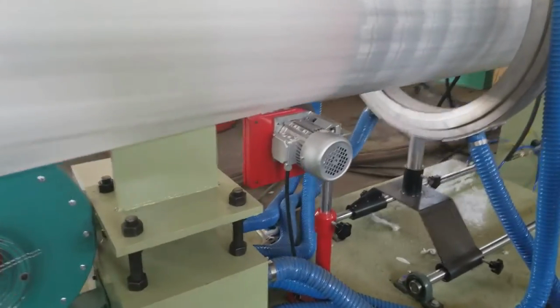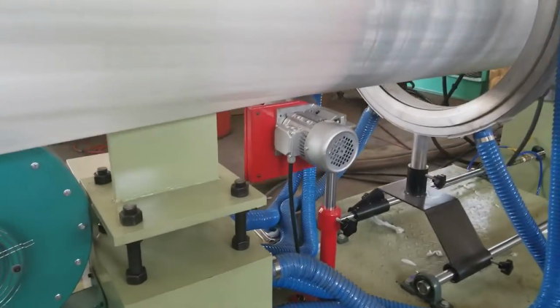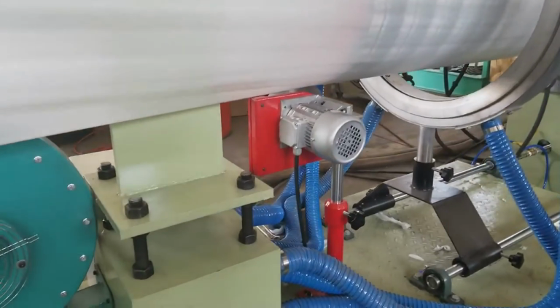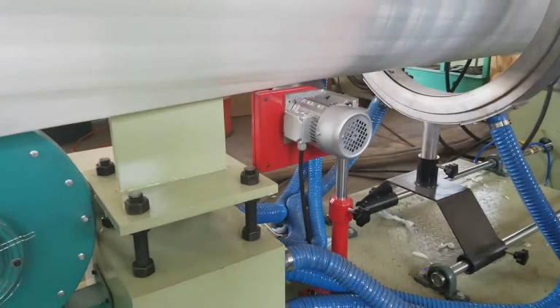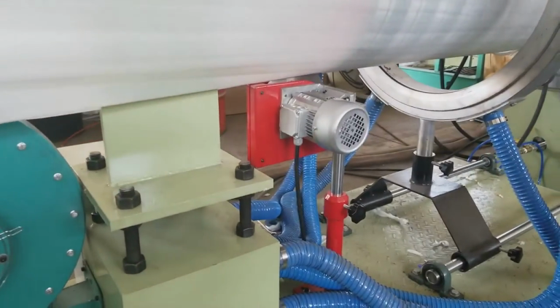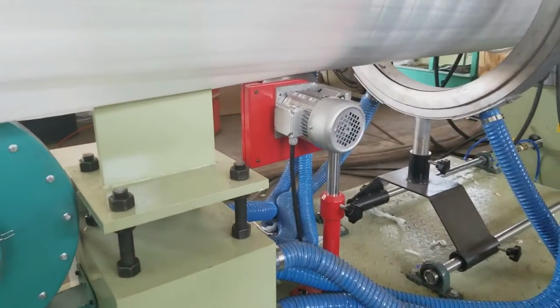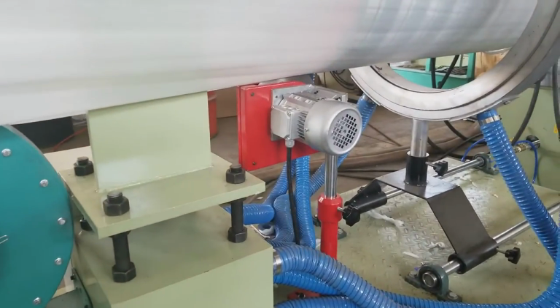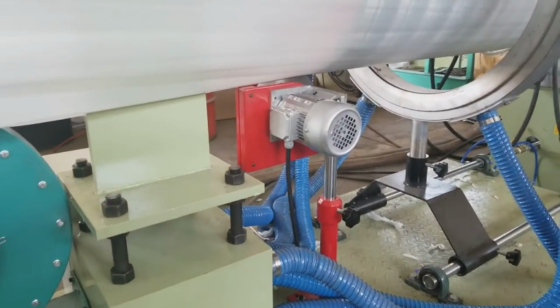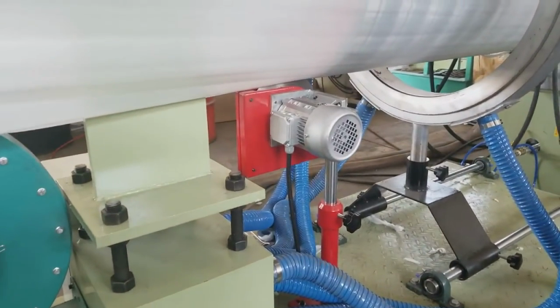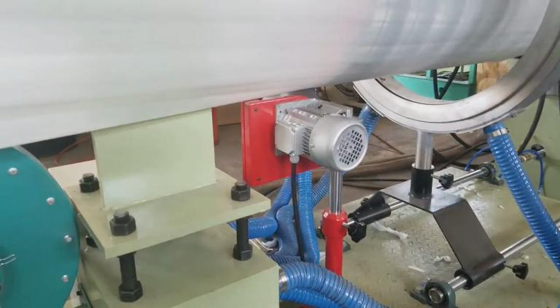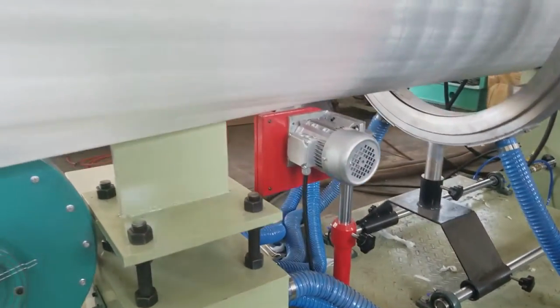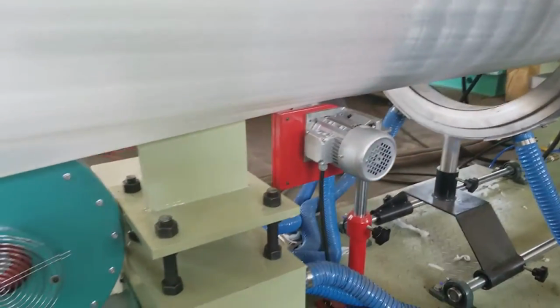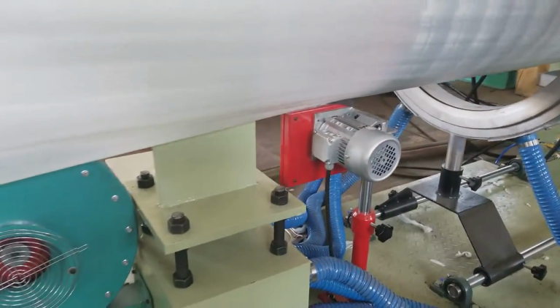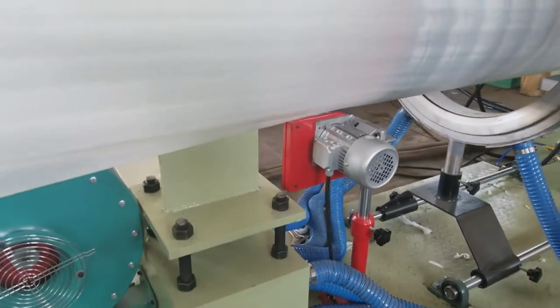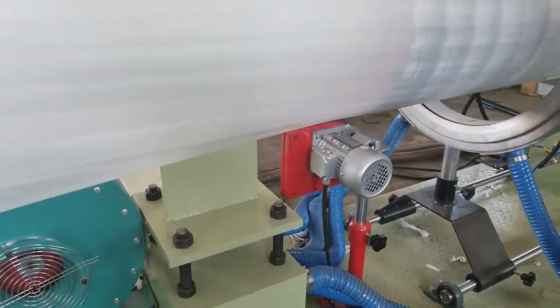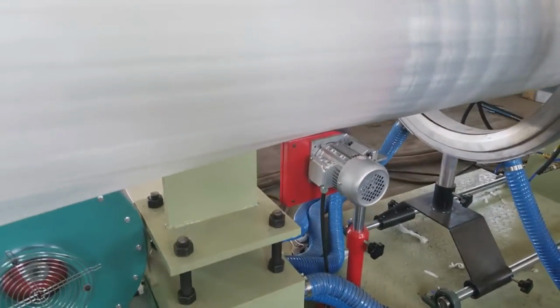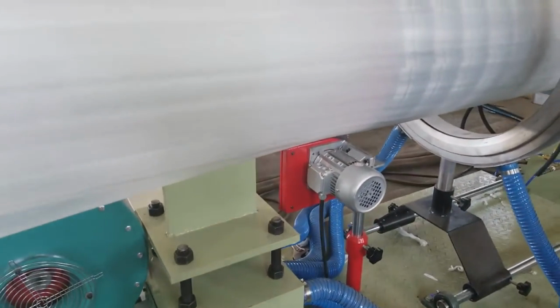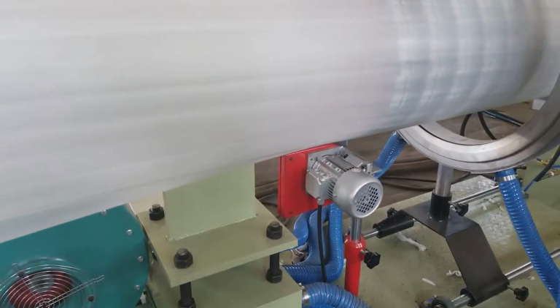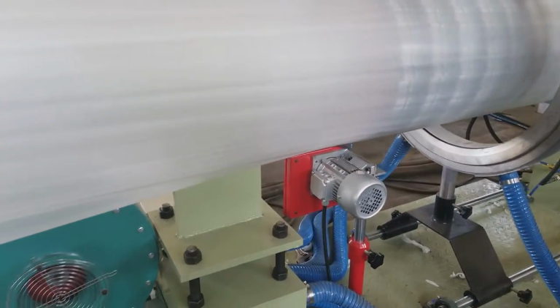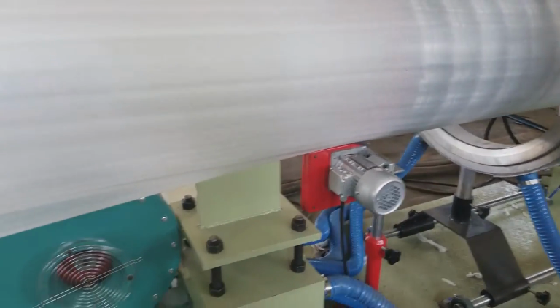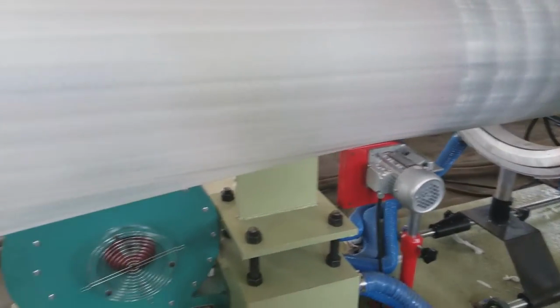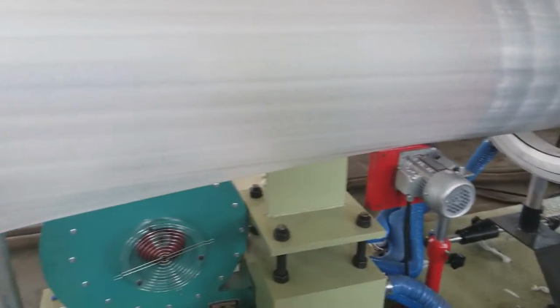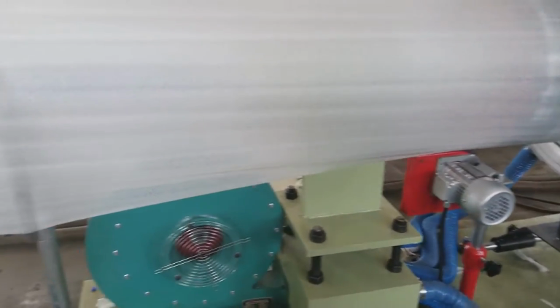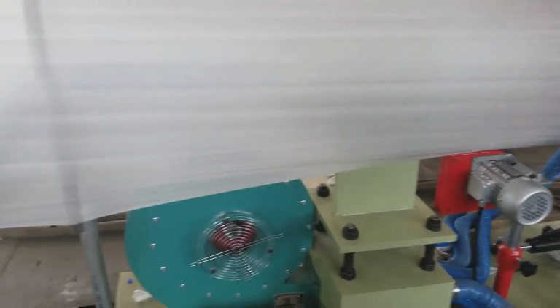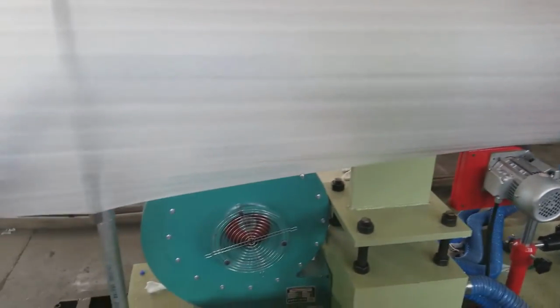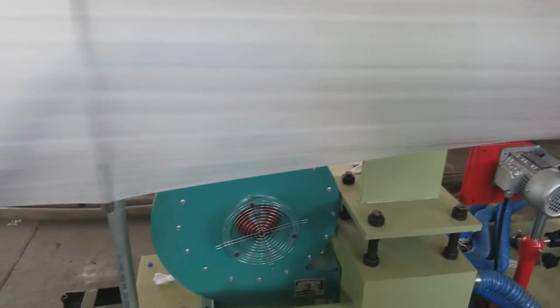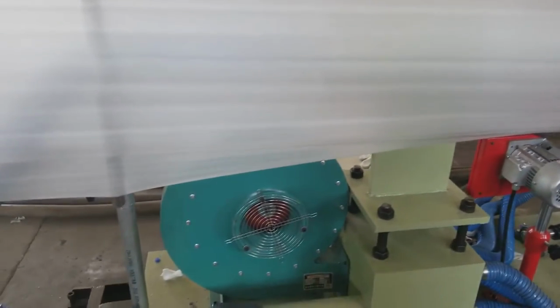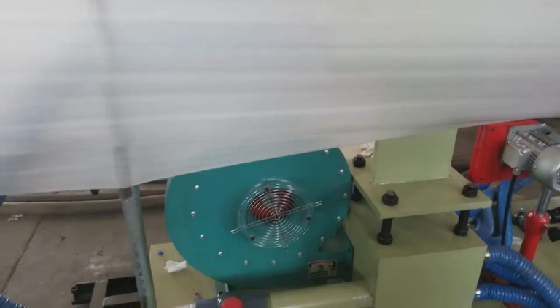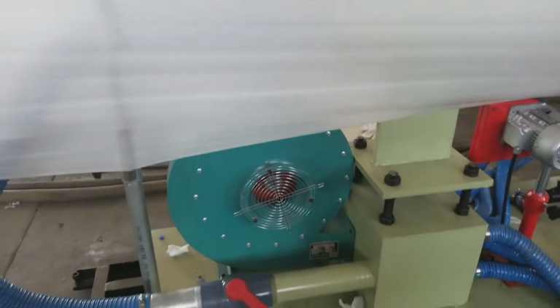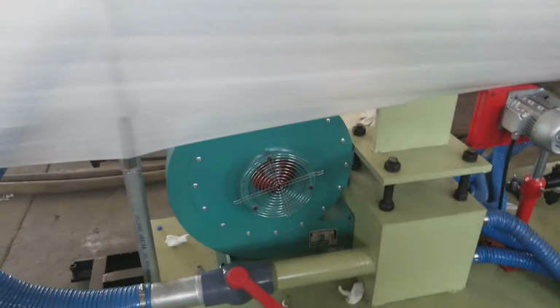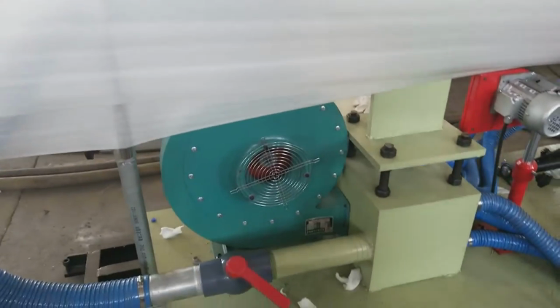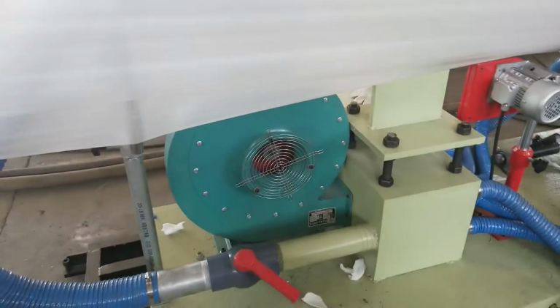Blade for cutting to flat sheets. Wind cooling.